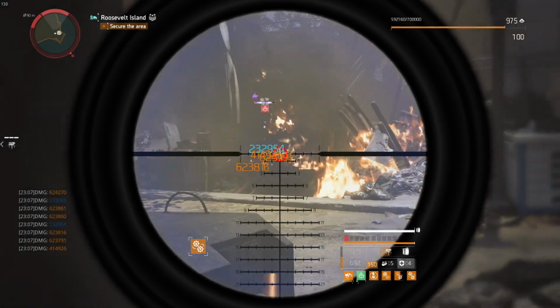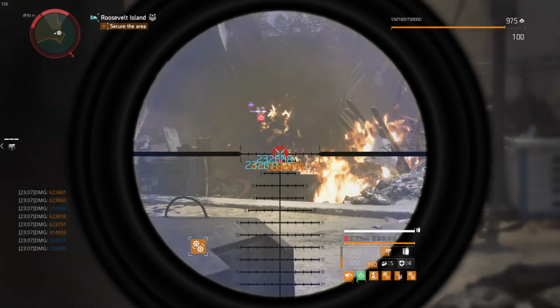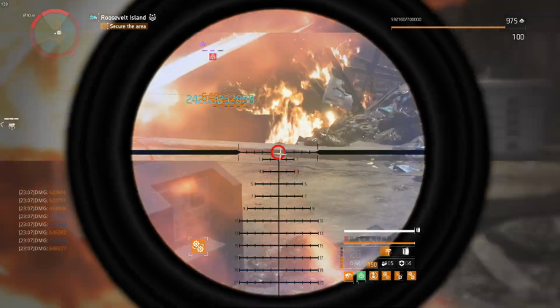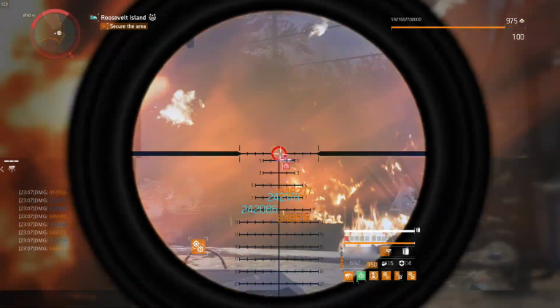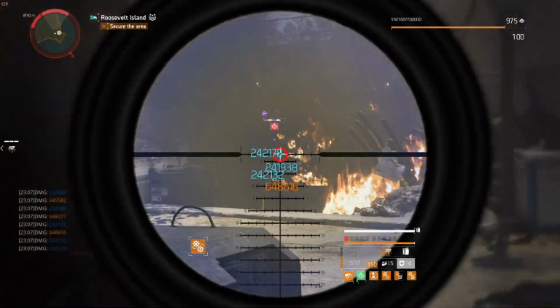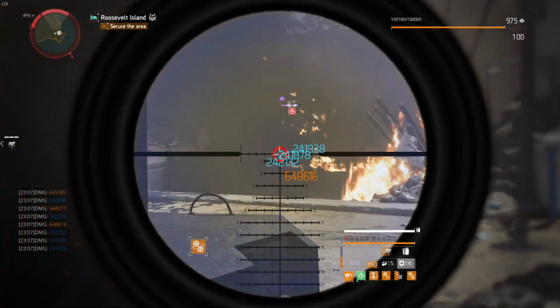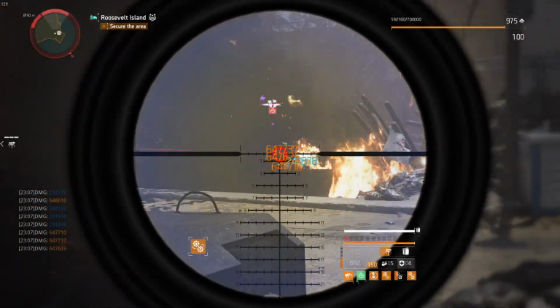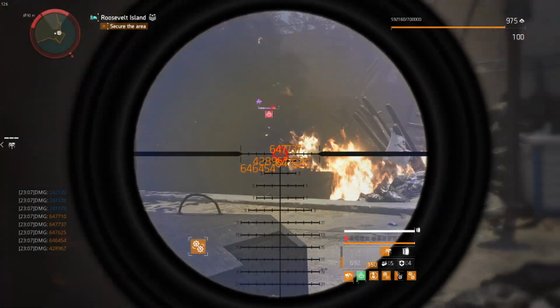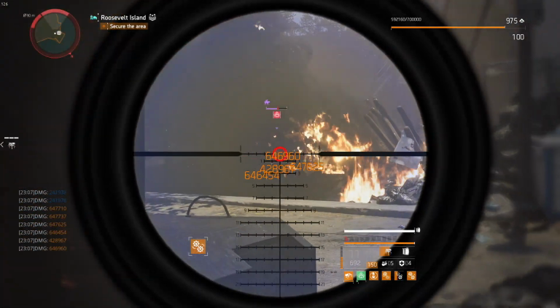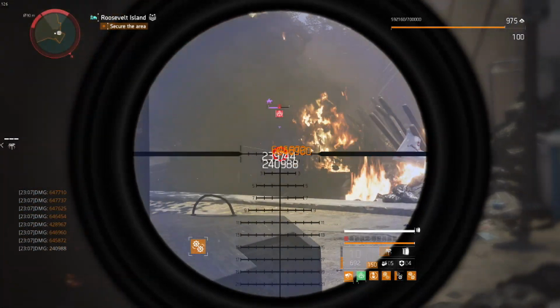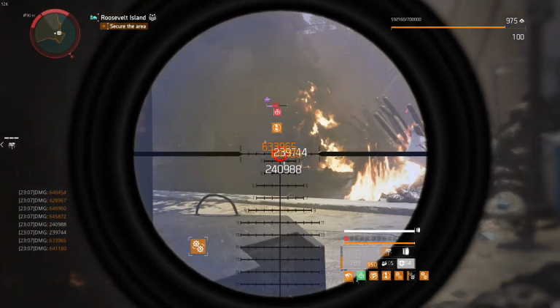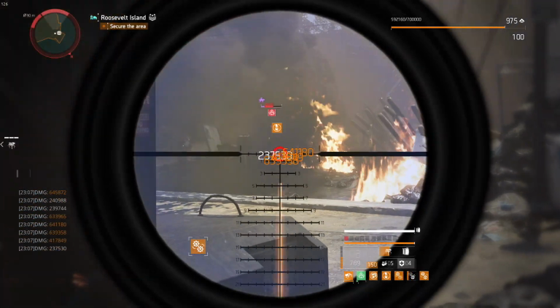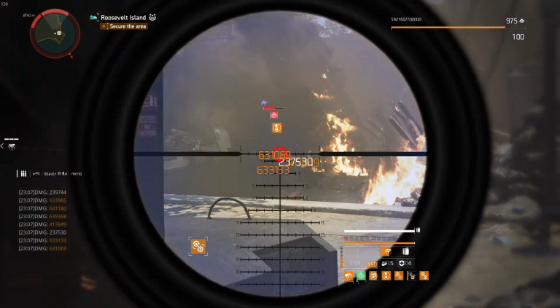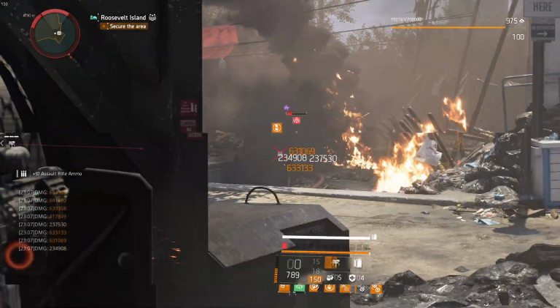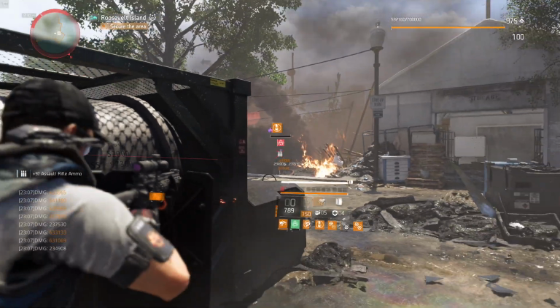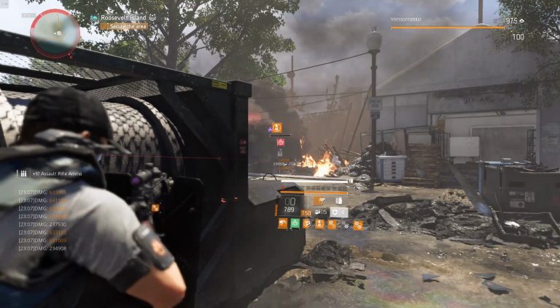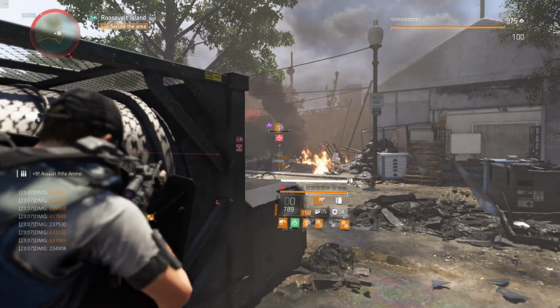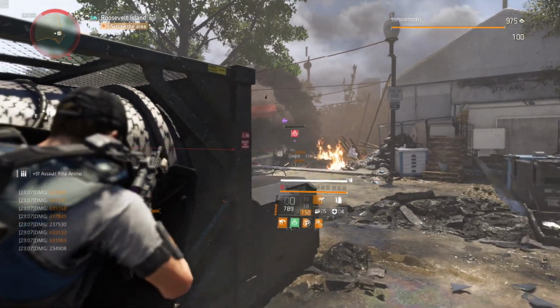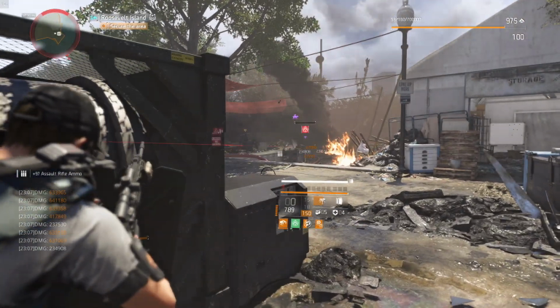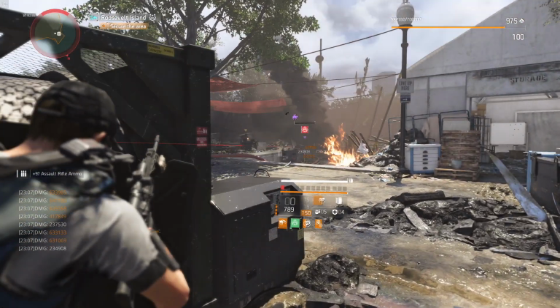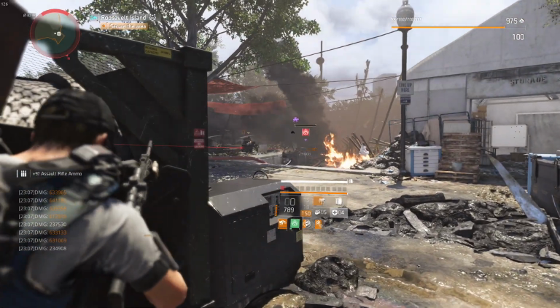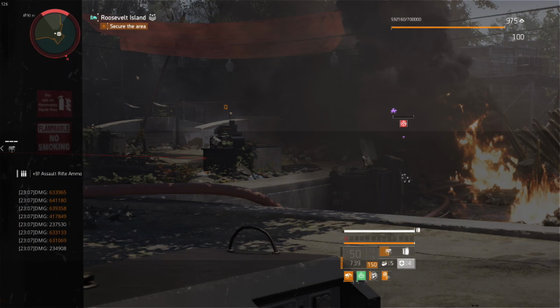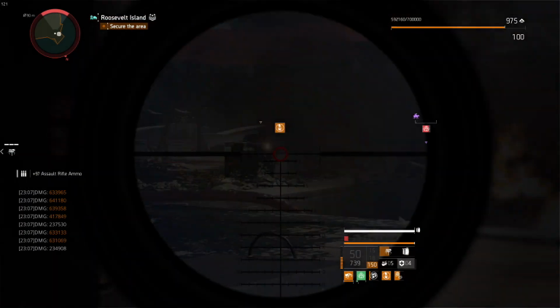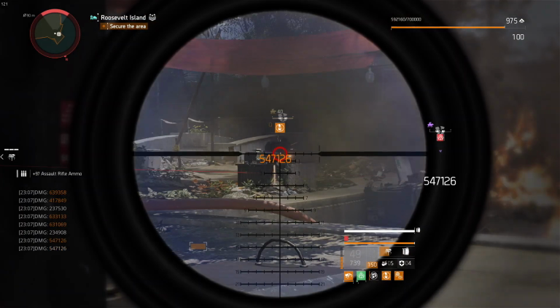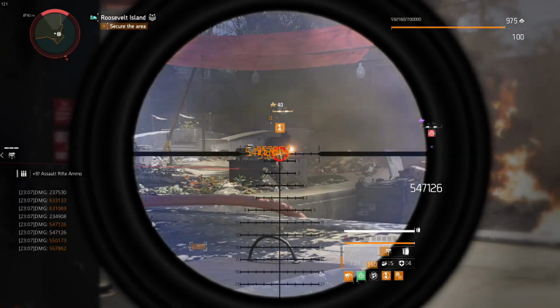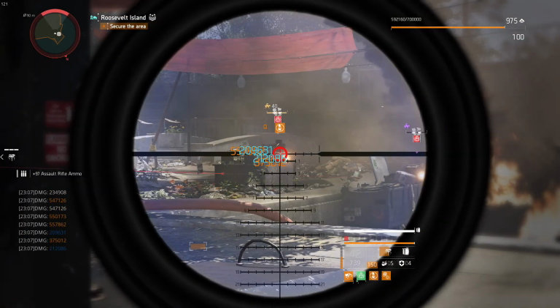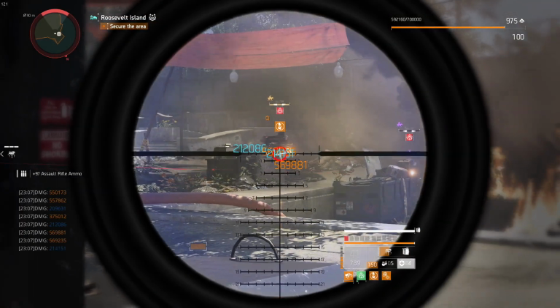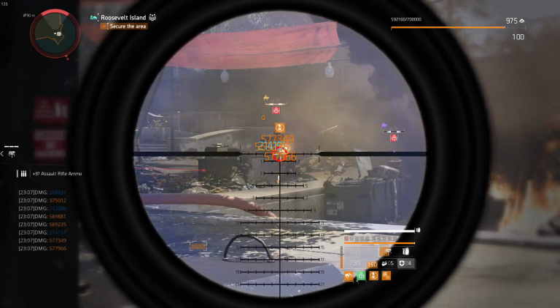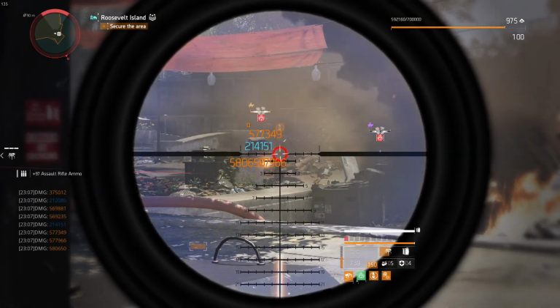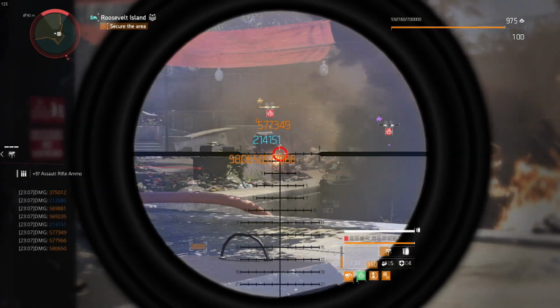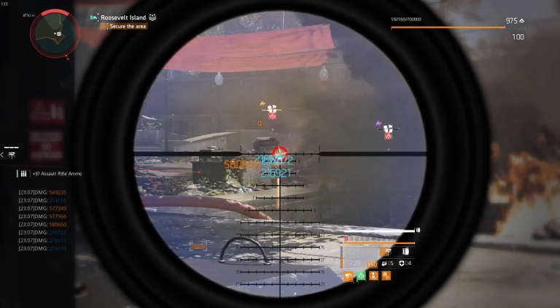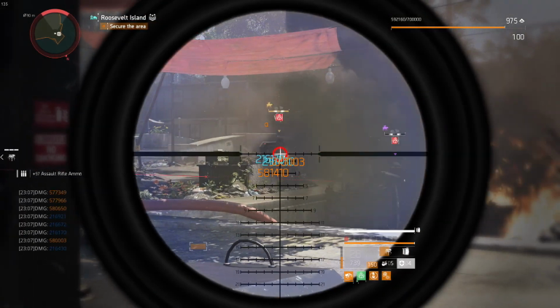Same thing for the second wave: if you can, mark the yellows and DPS the purples, because you can do more damage to the purples and the yellows drop pretty quickly.